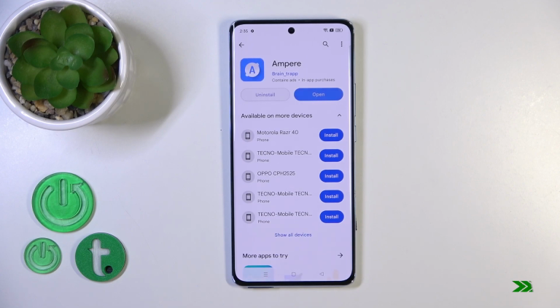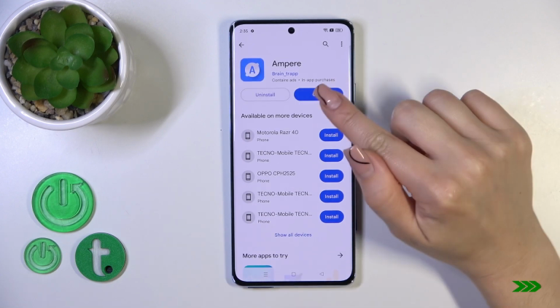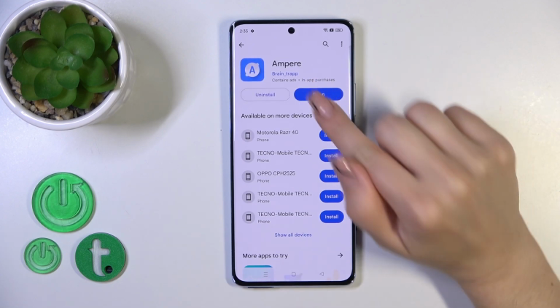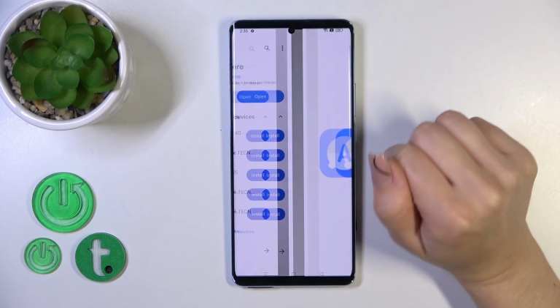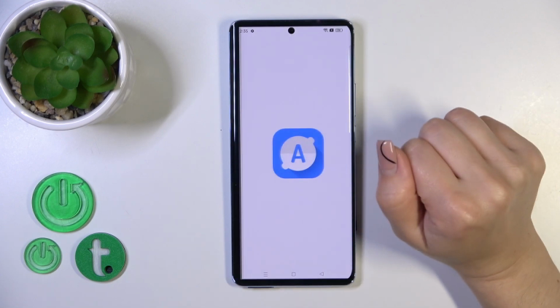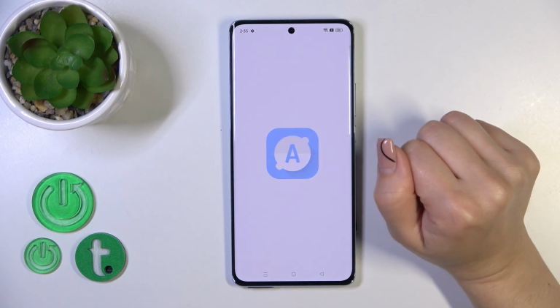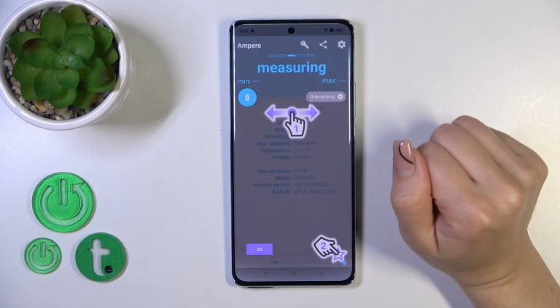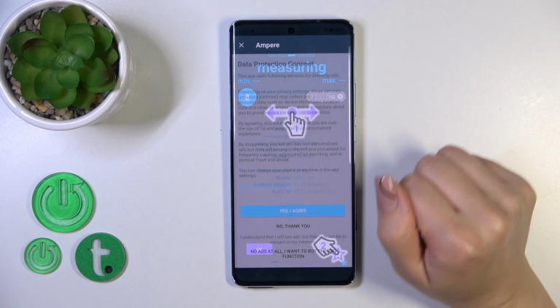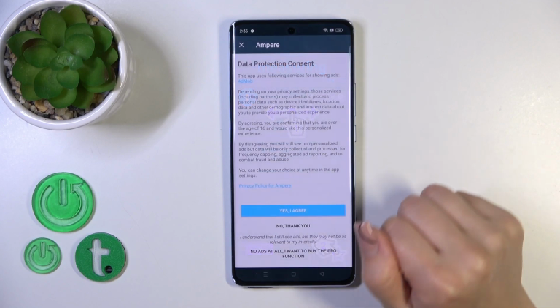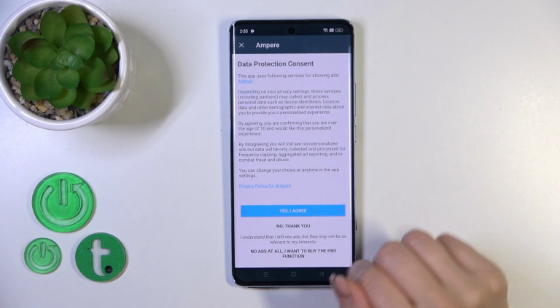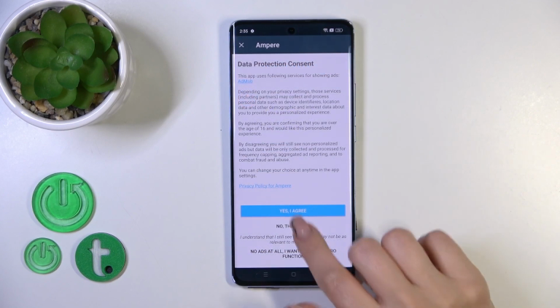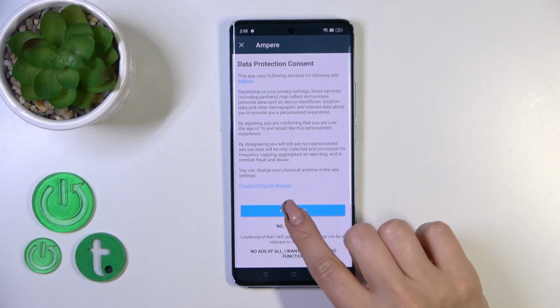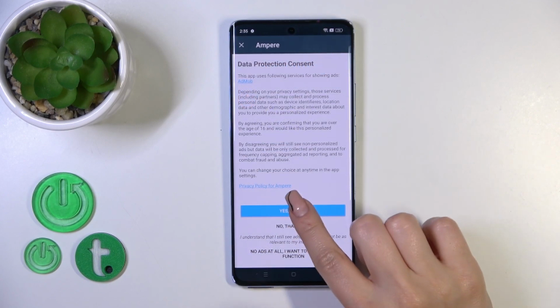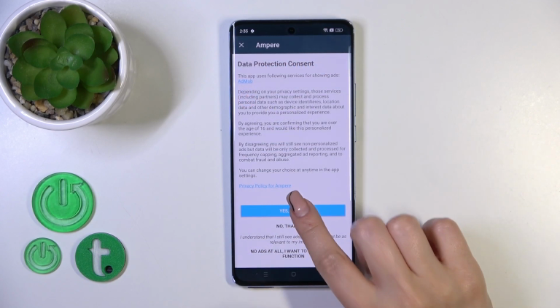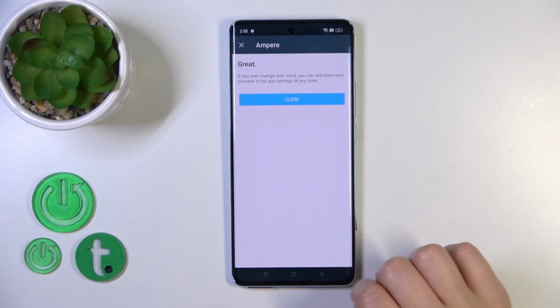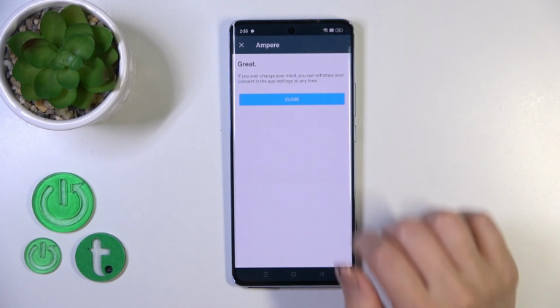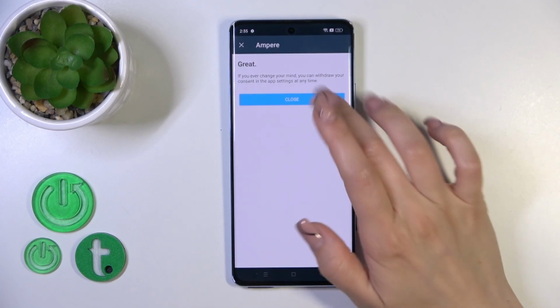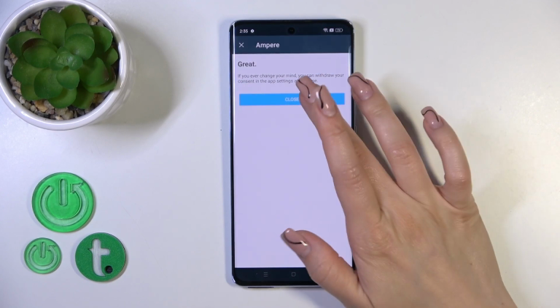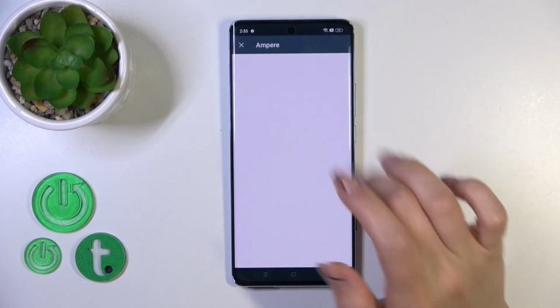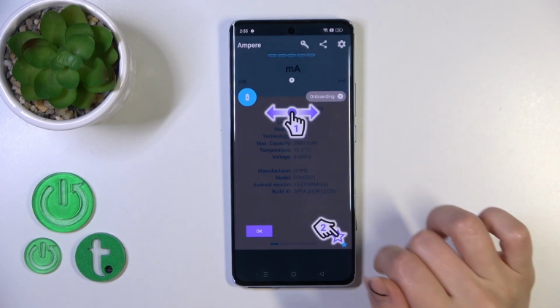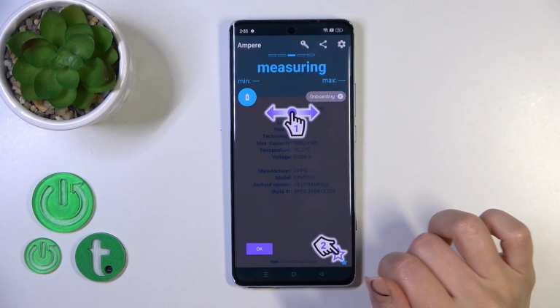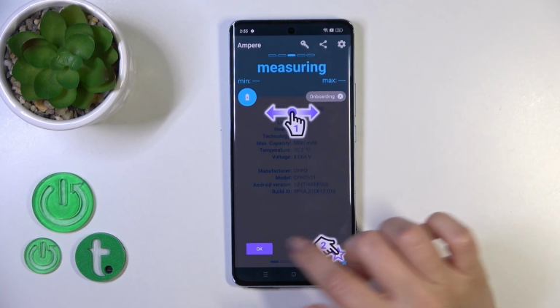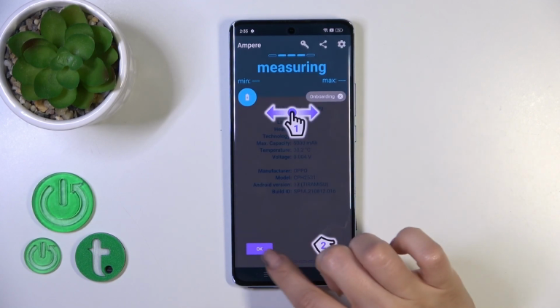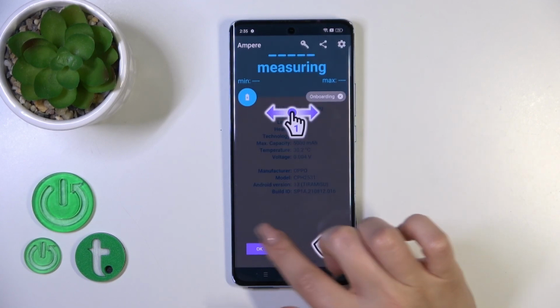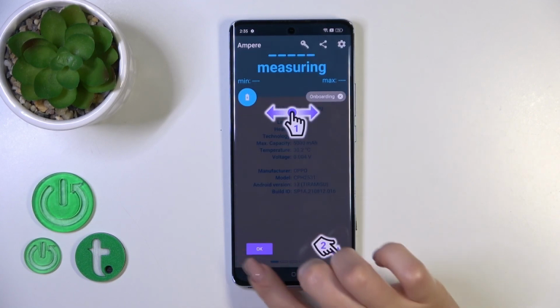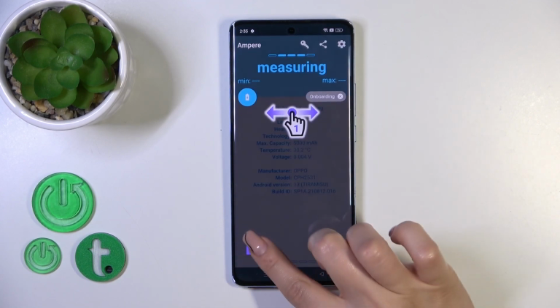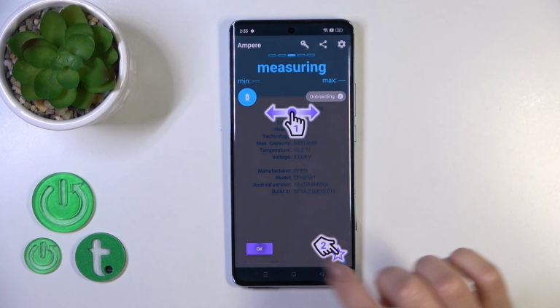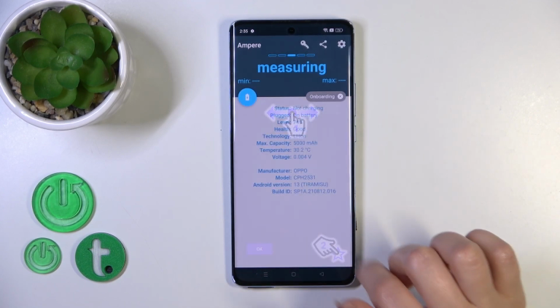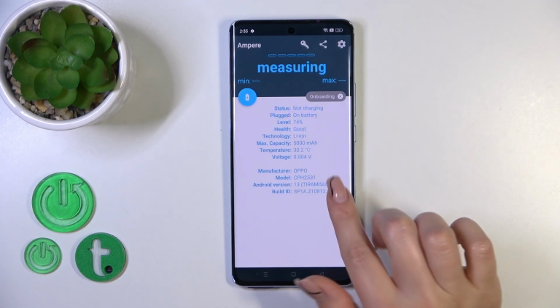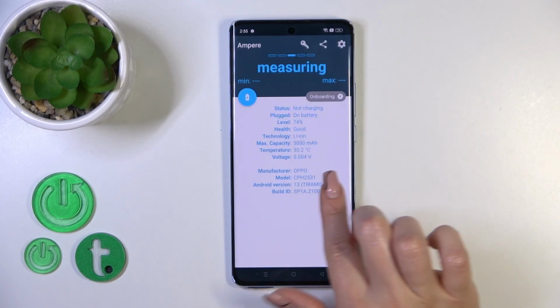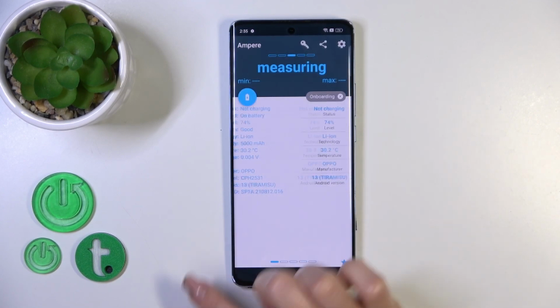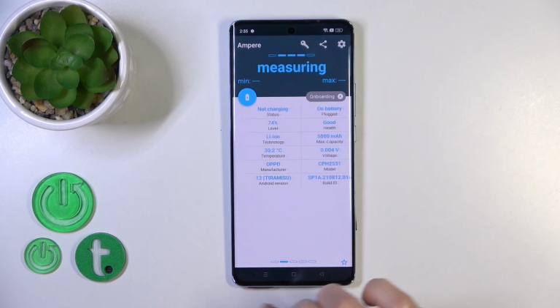After that, just tap to open the app, click yes to agree, close the prompt, and tap okay.